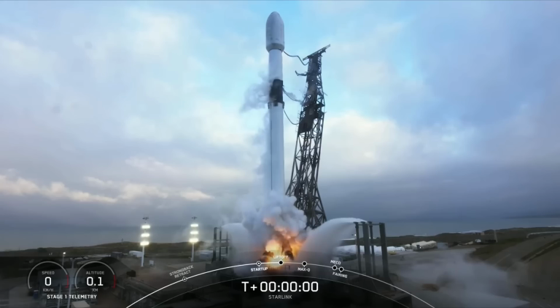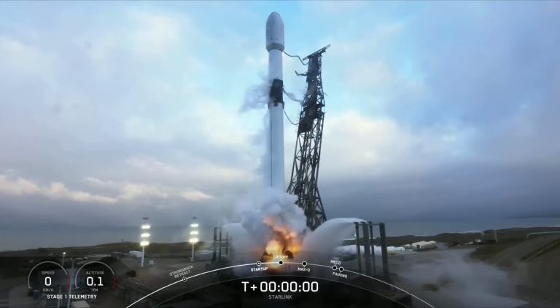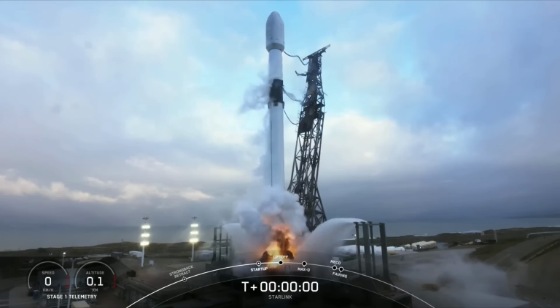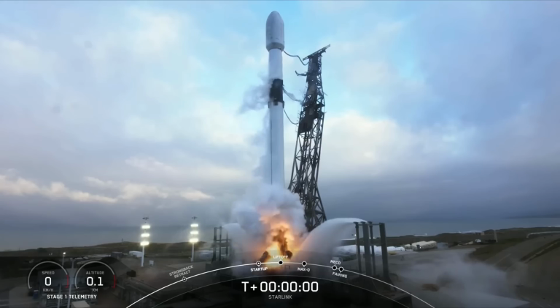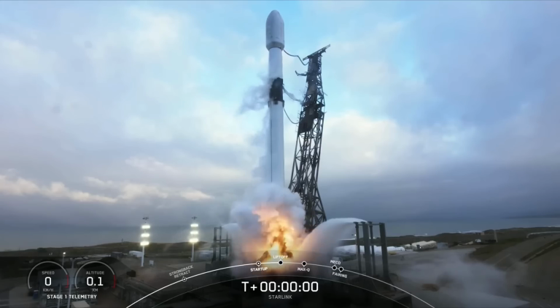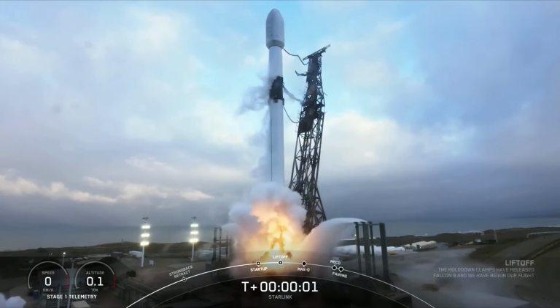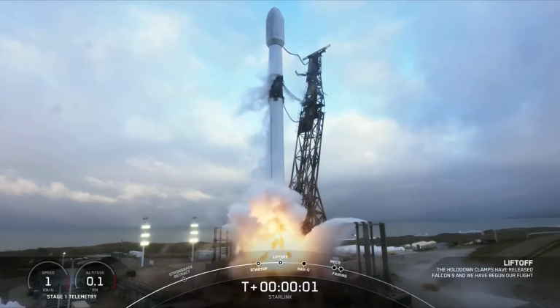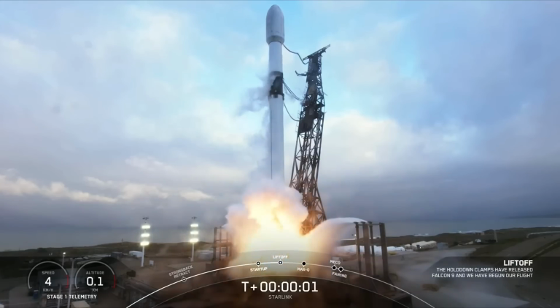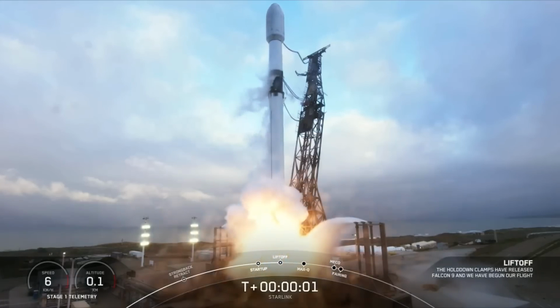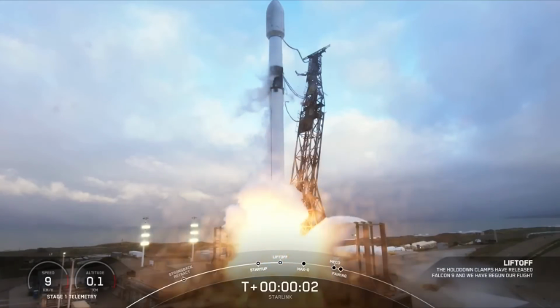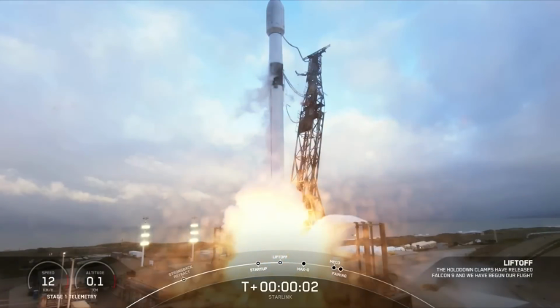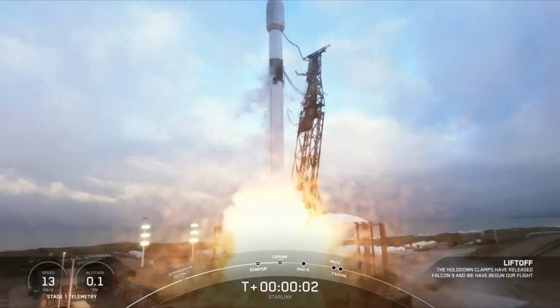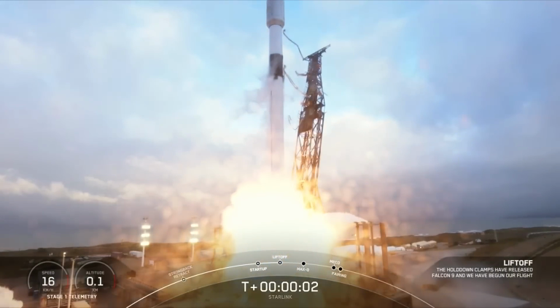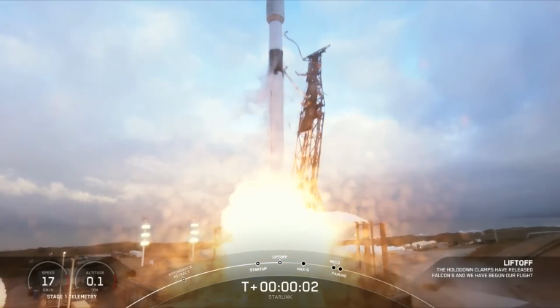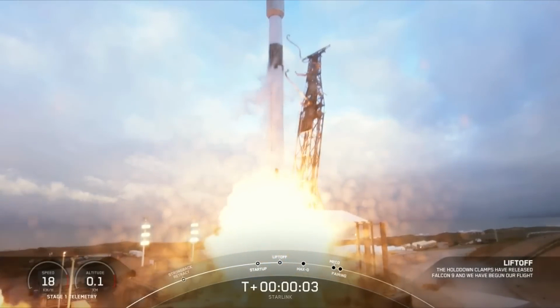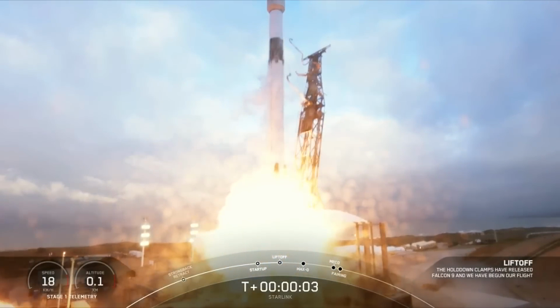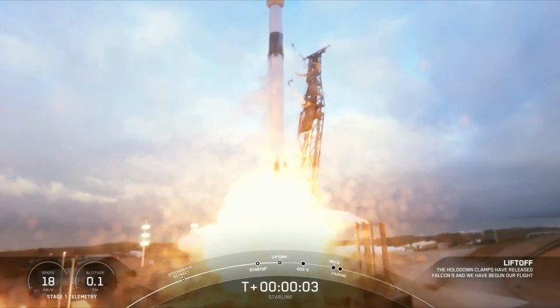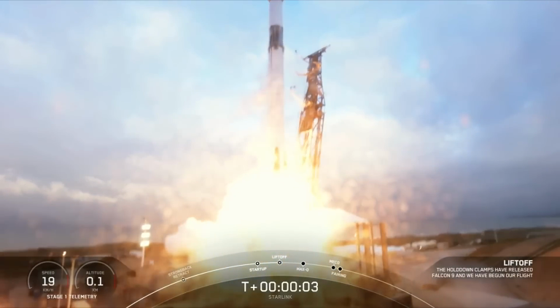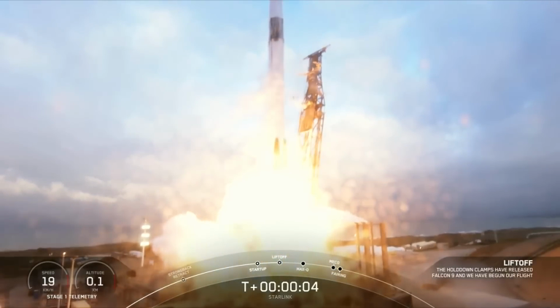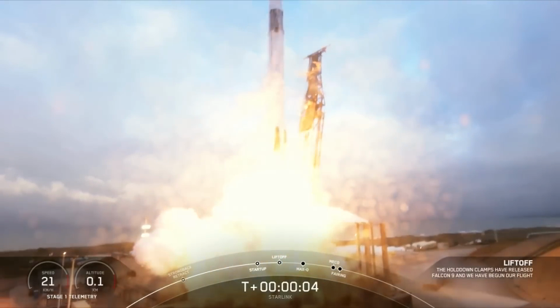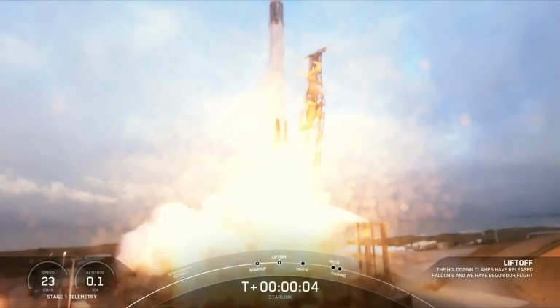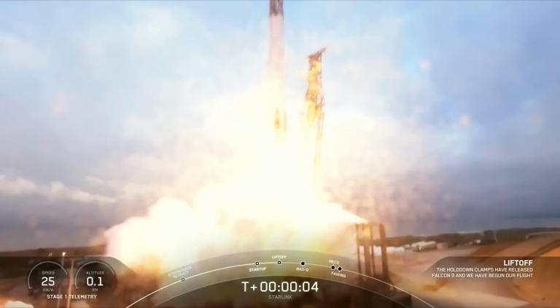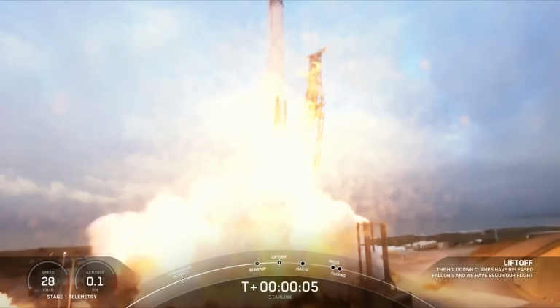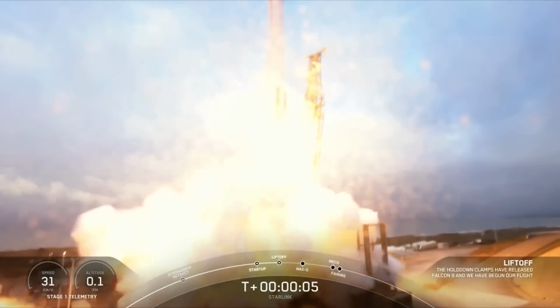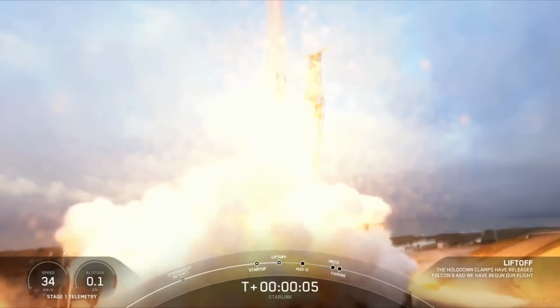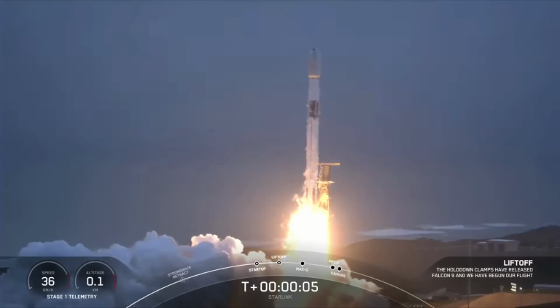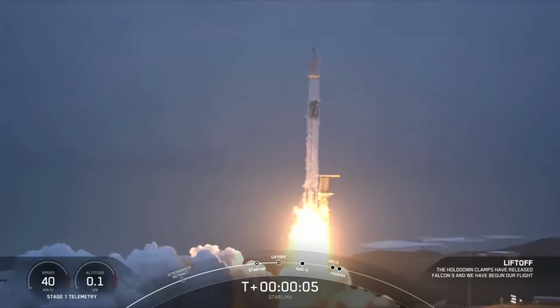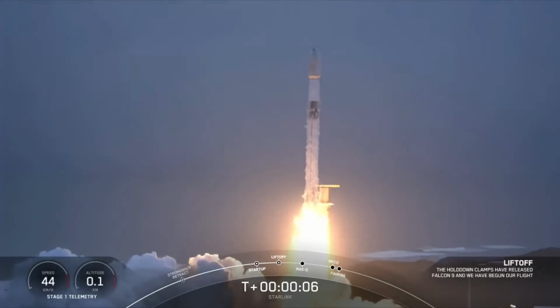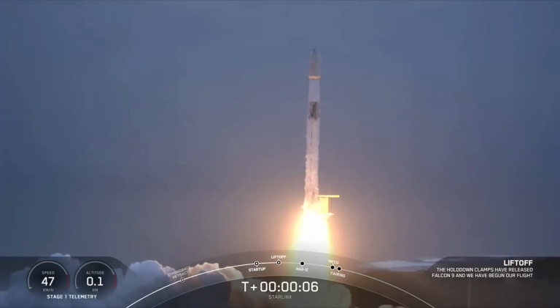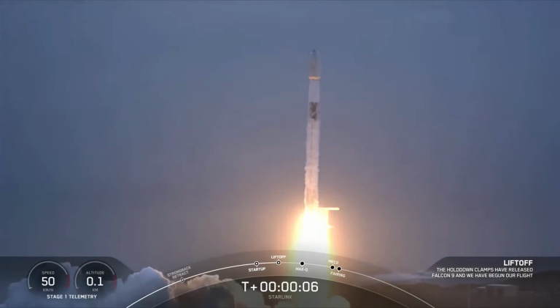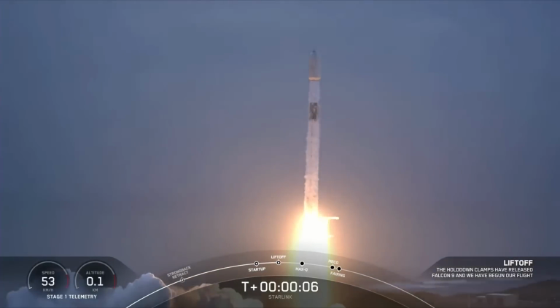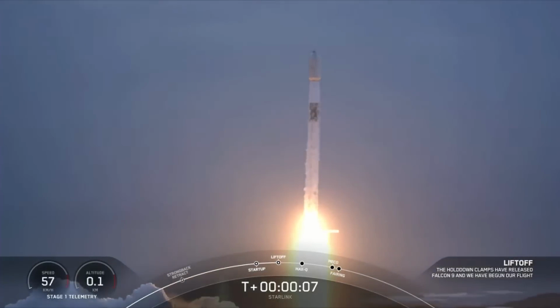Engine's full power. And liftoff of Starlink 2.4. Go Falcon, go Starlink.